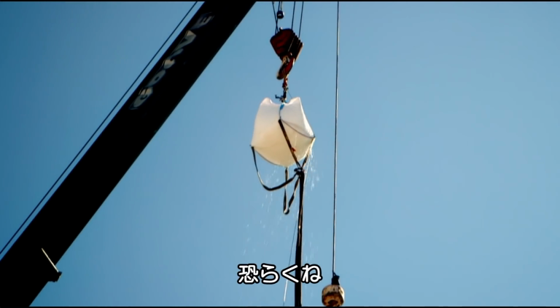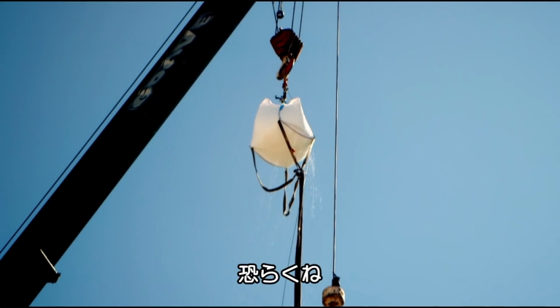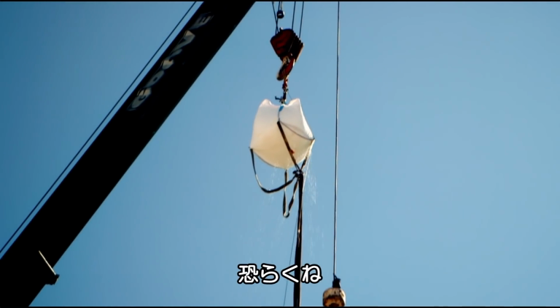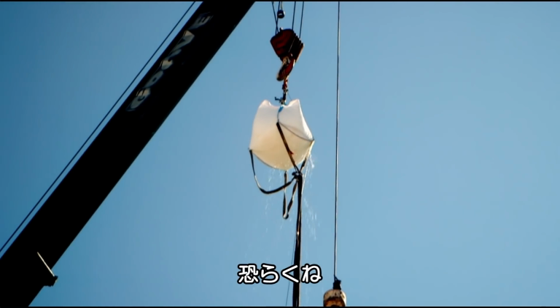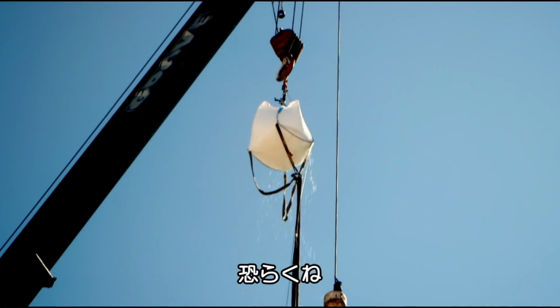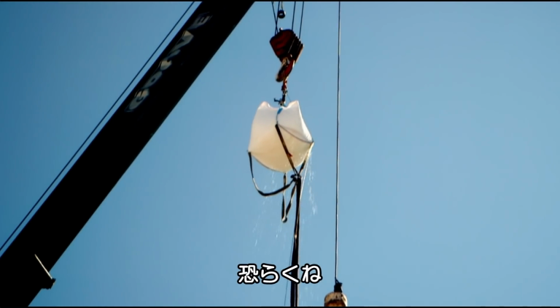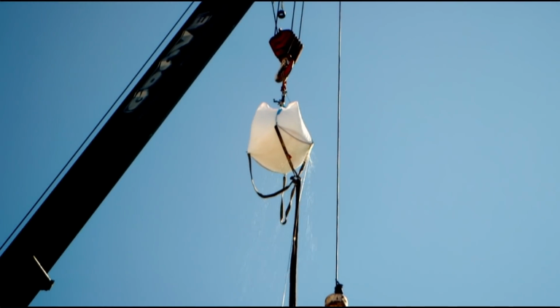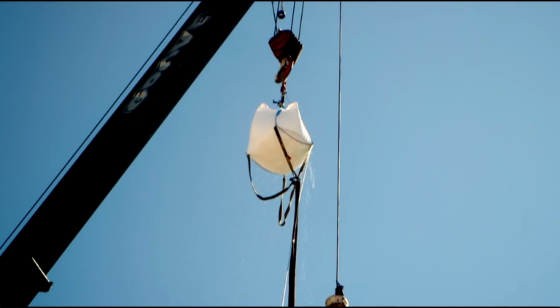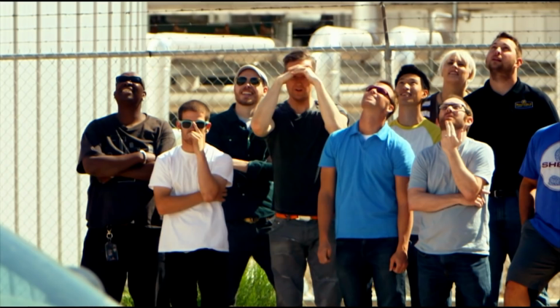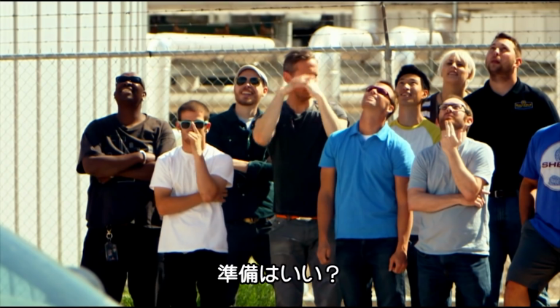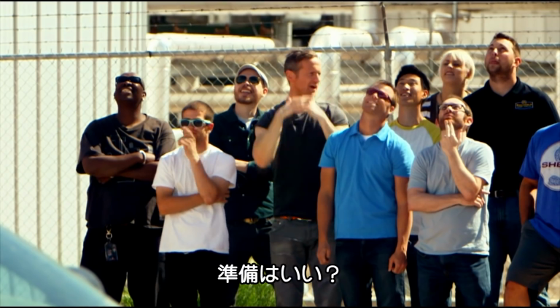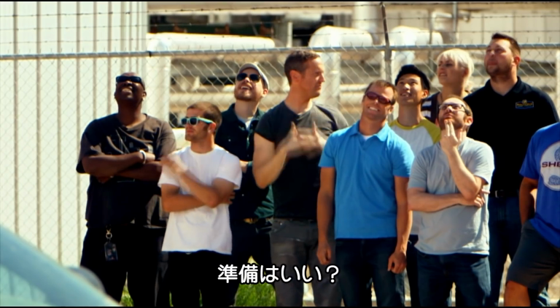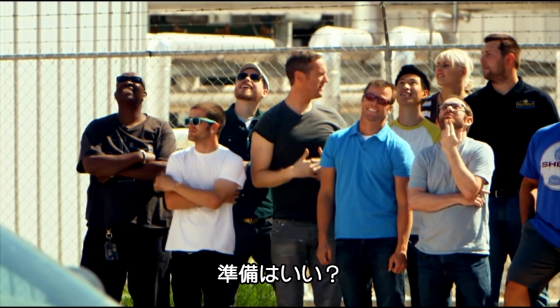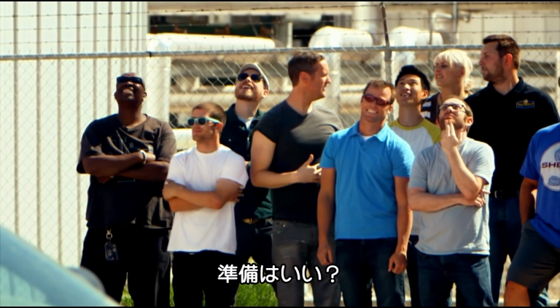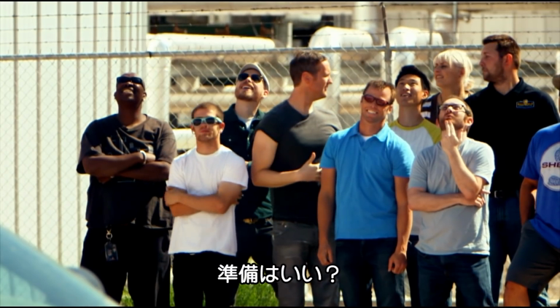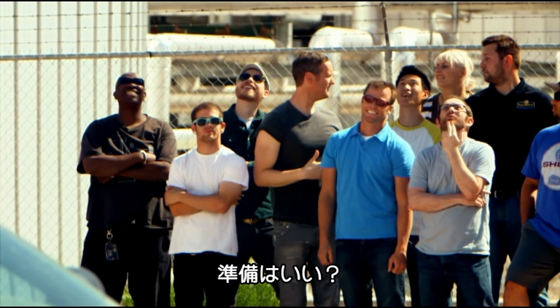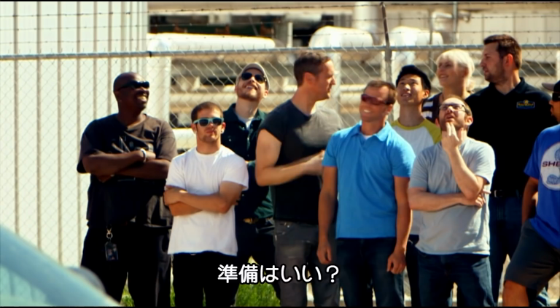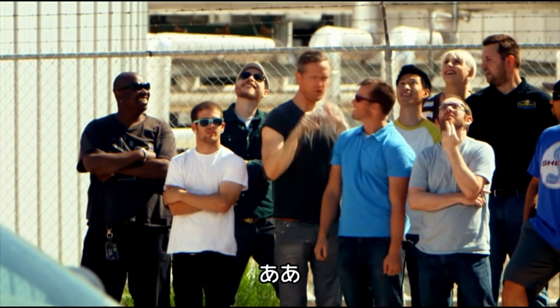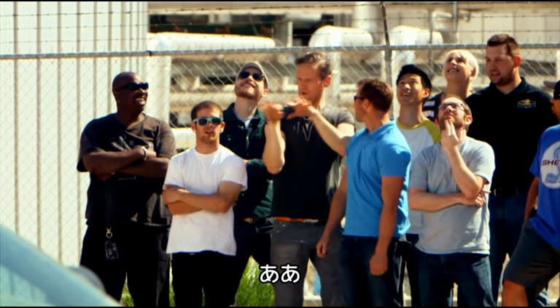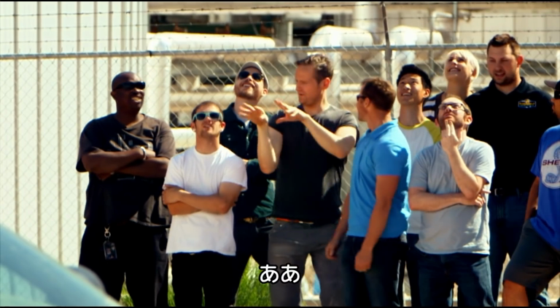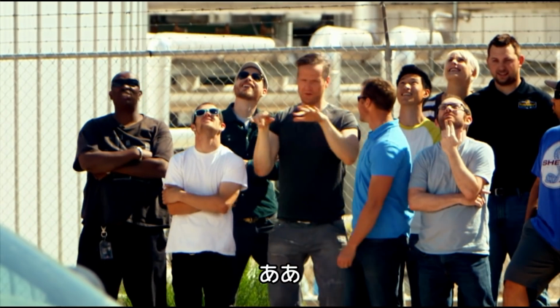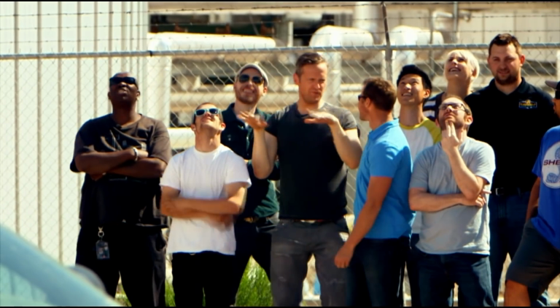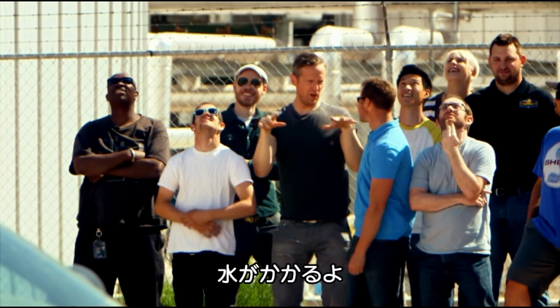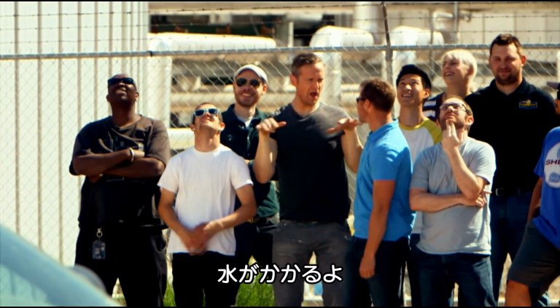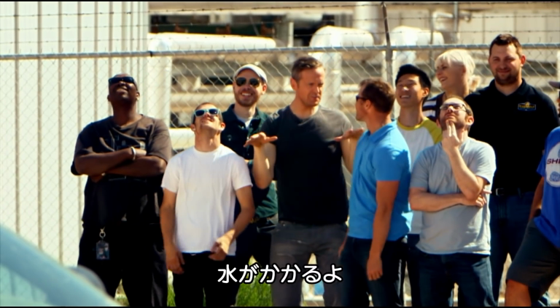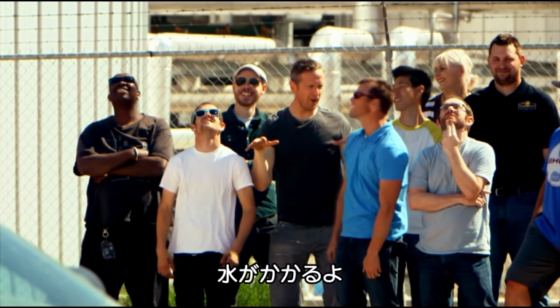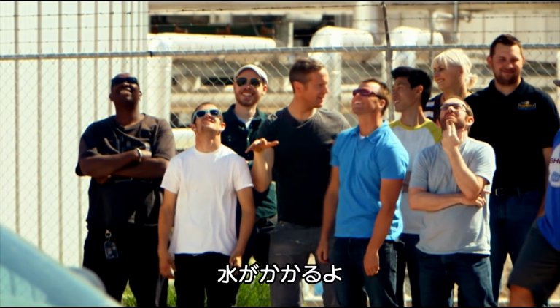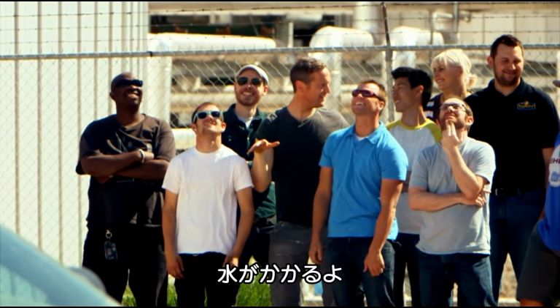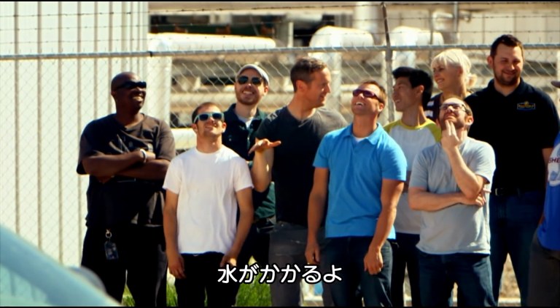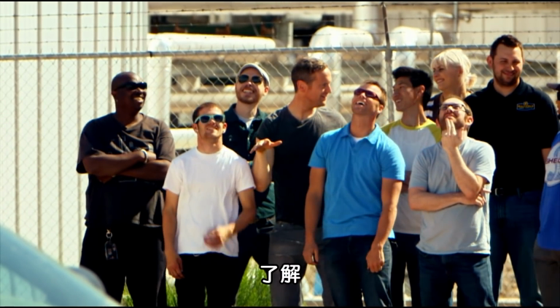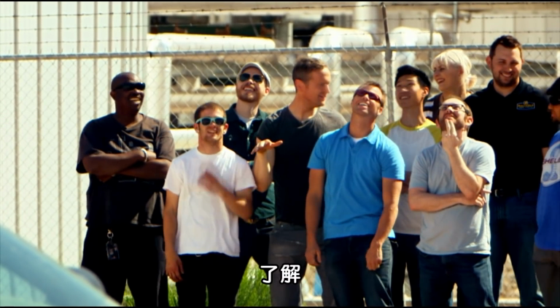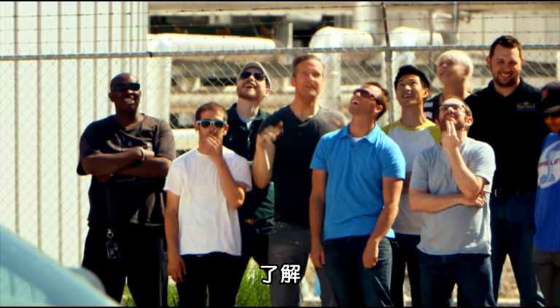Or not. Everyone ready? Yes. Ready for the light sprinkling? Yes.